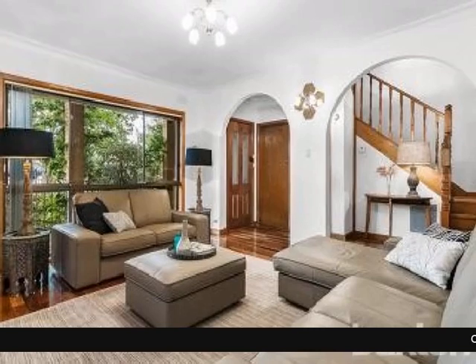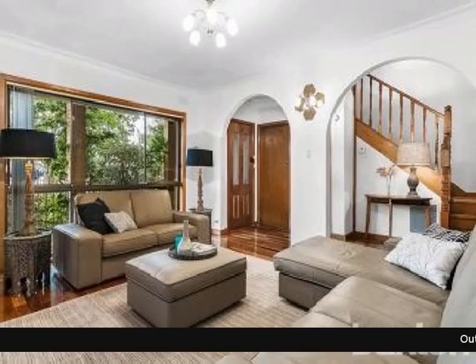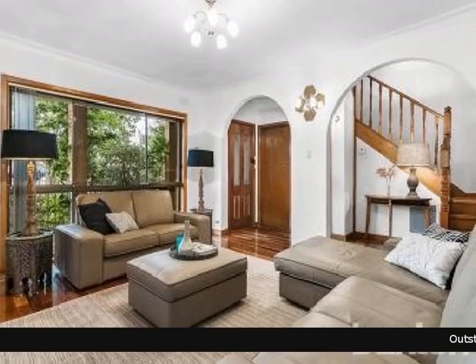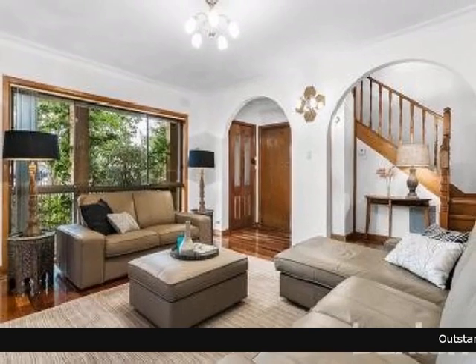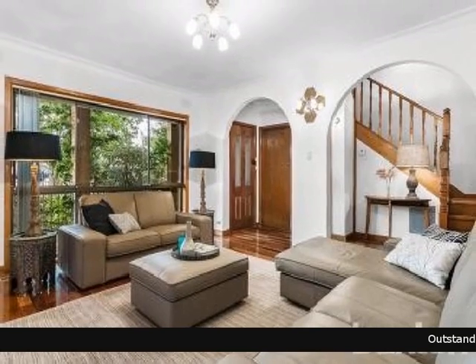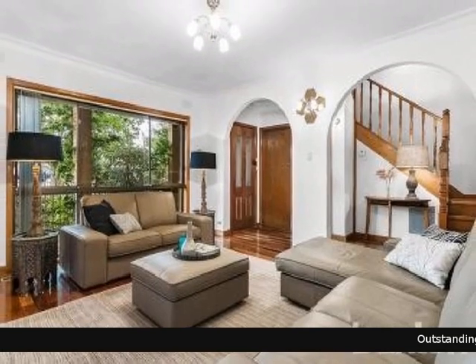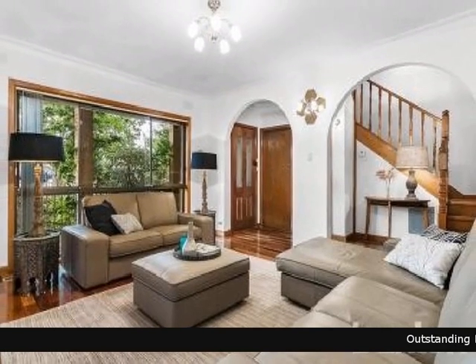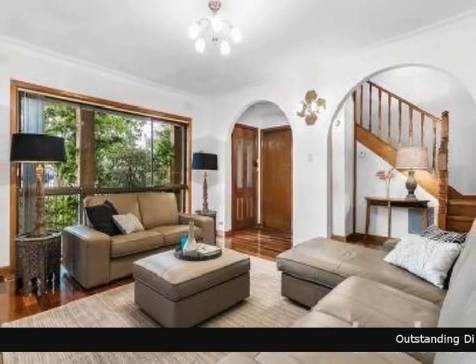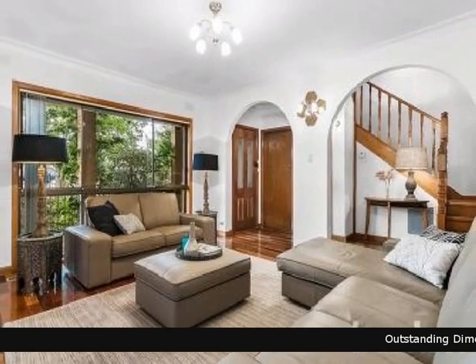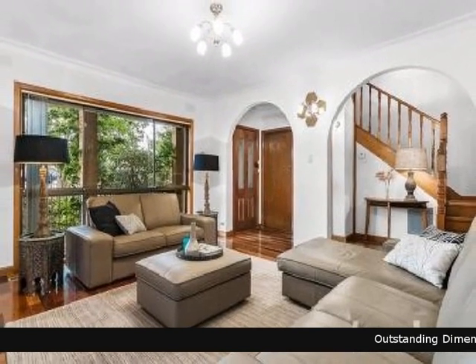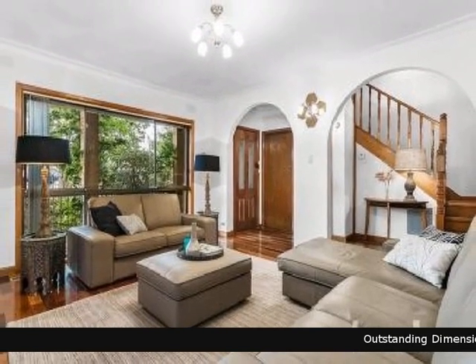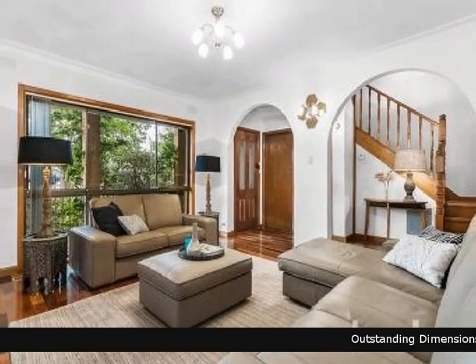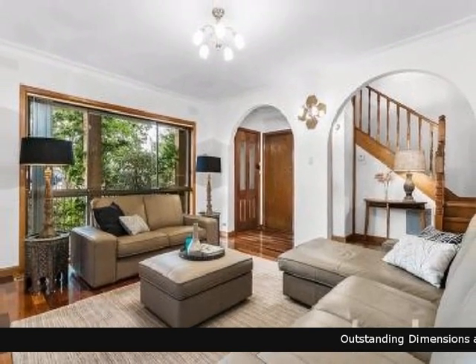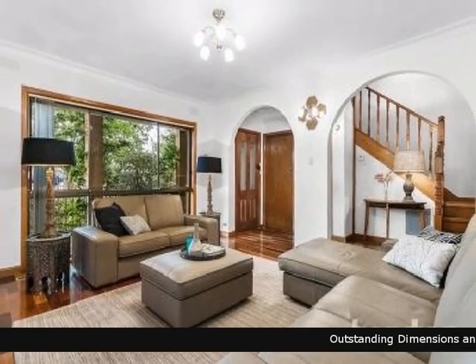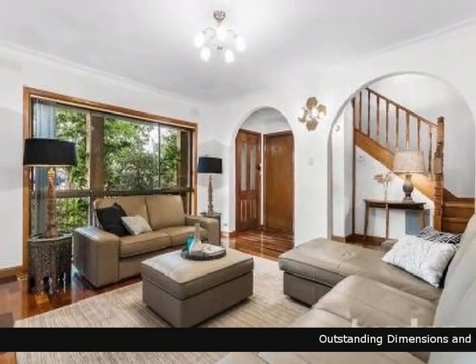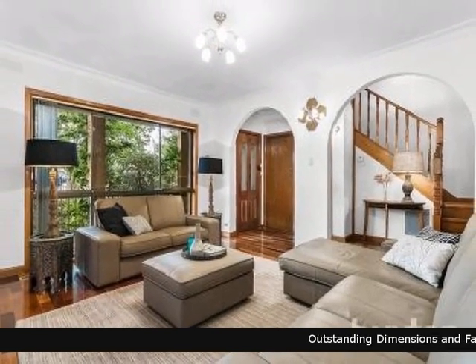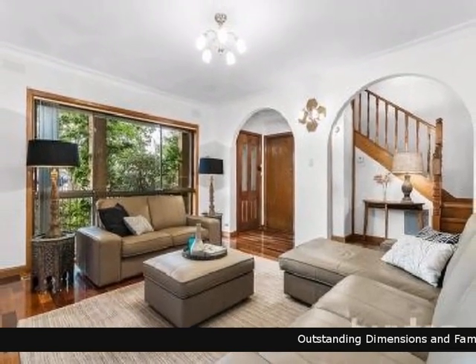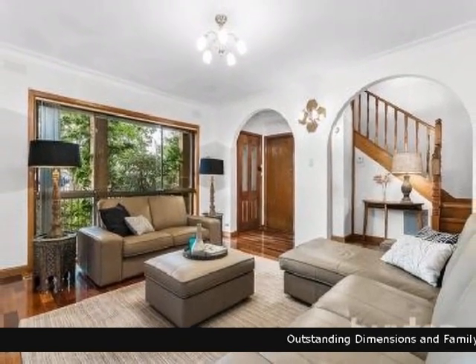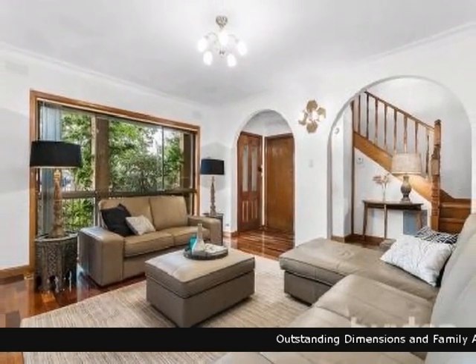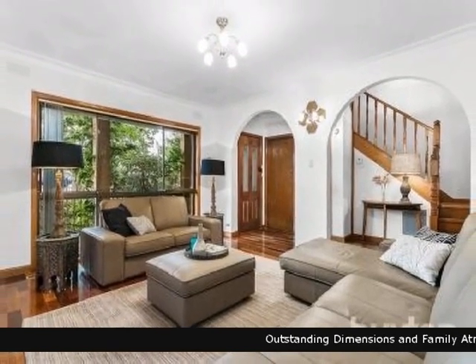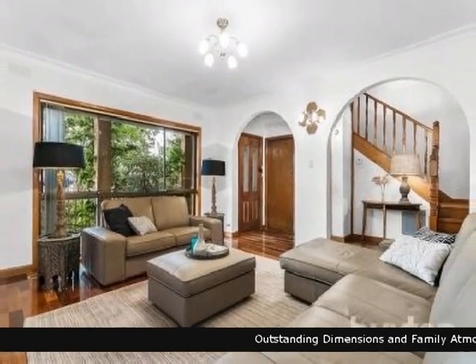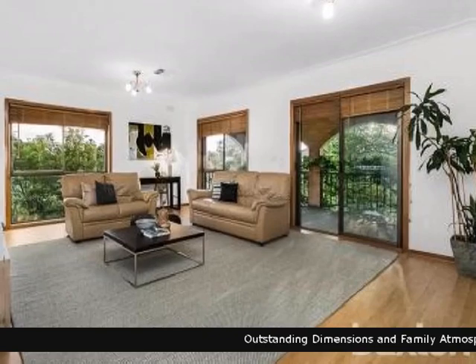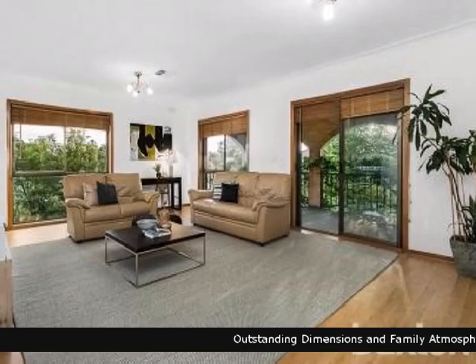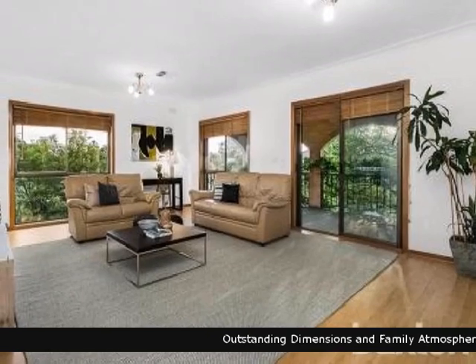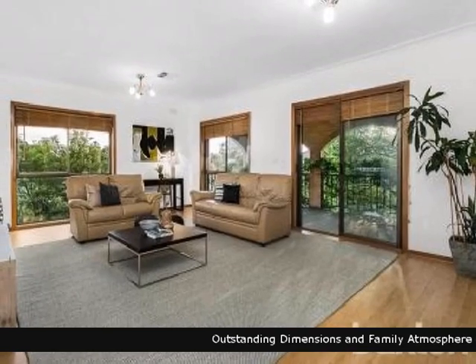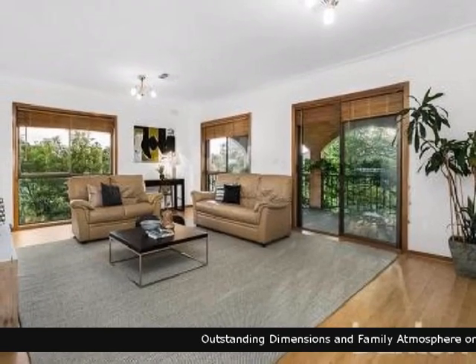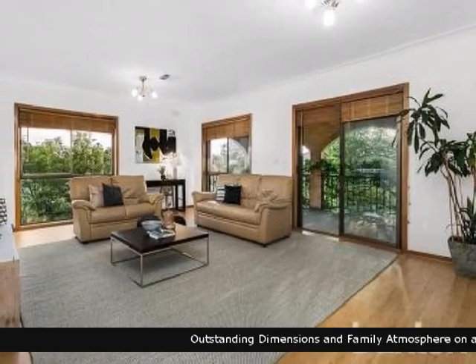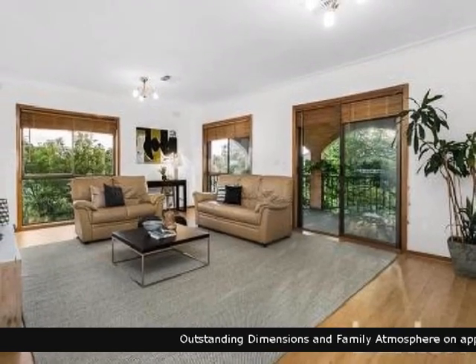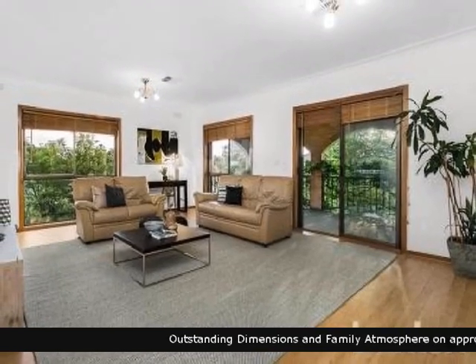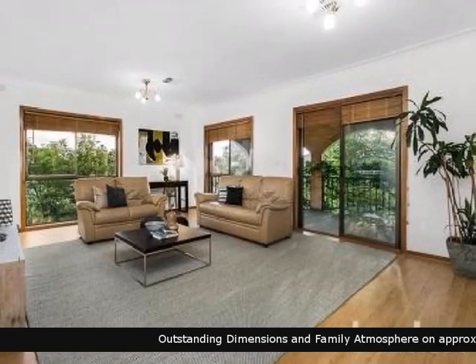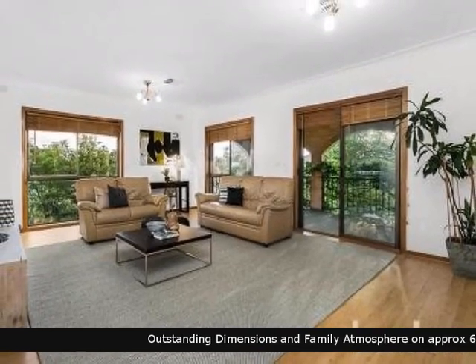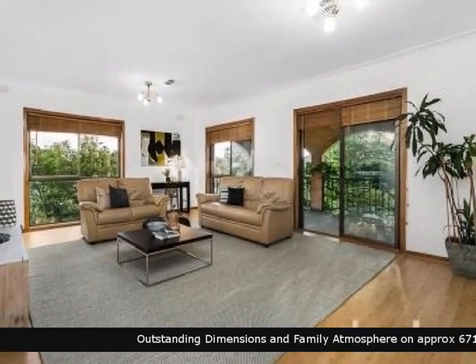Buxton is proud to present this wonderful home. Look no further, you can't go past this beautiful home.